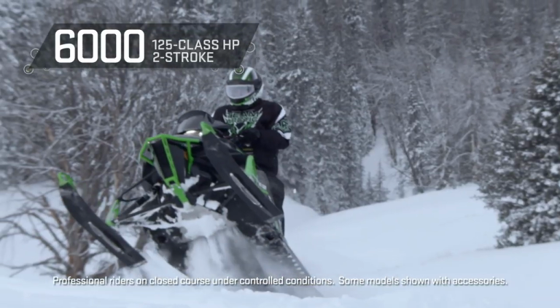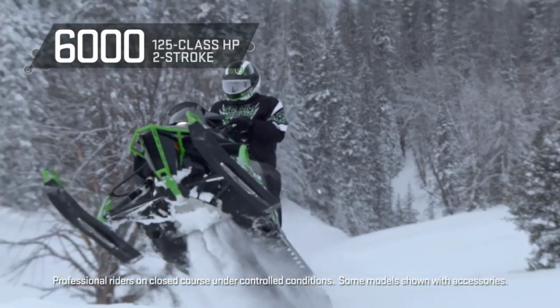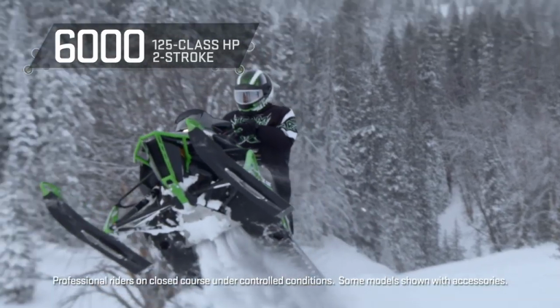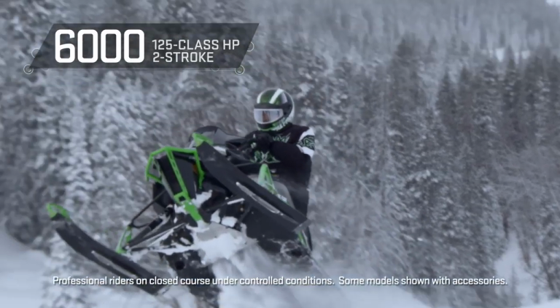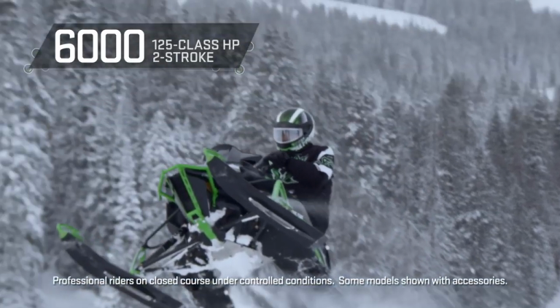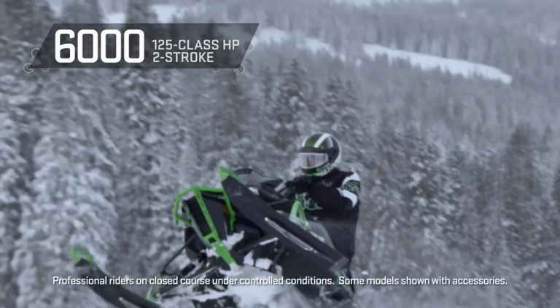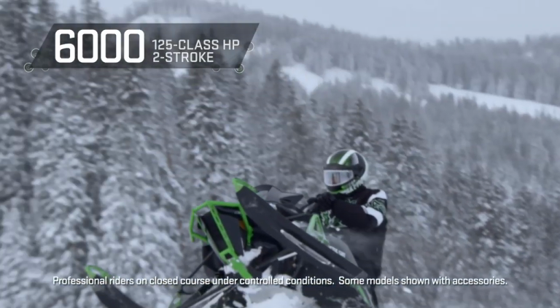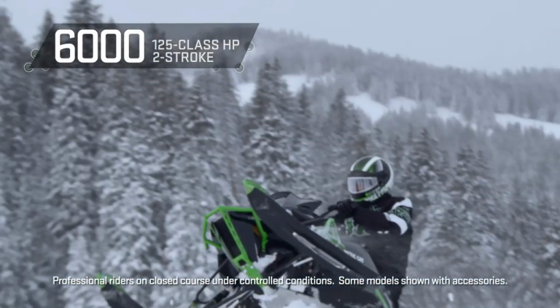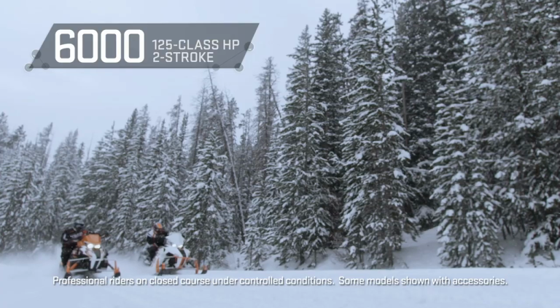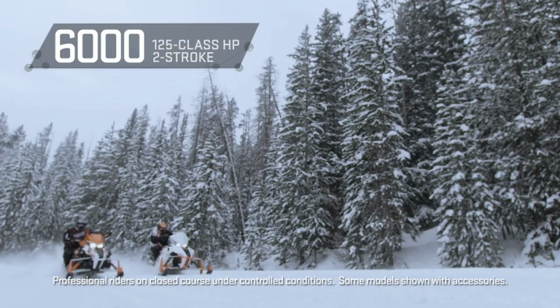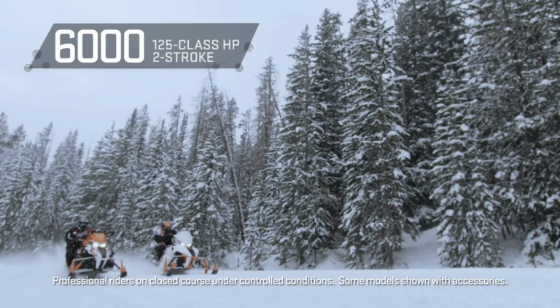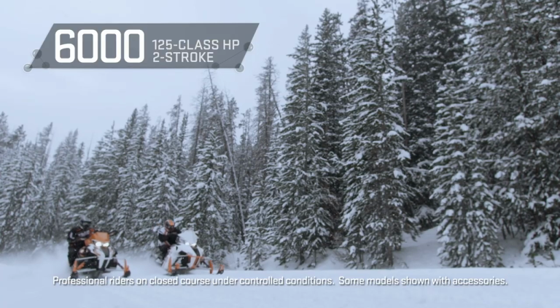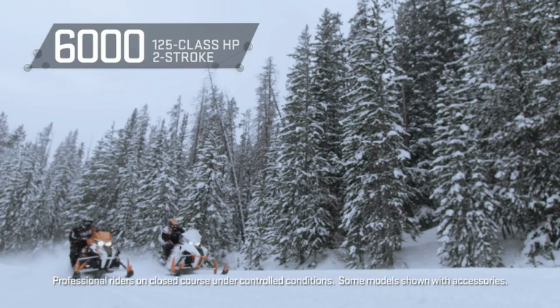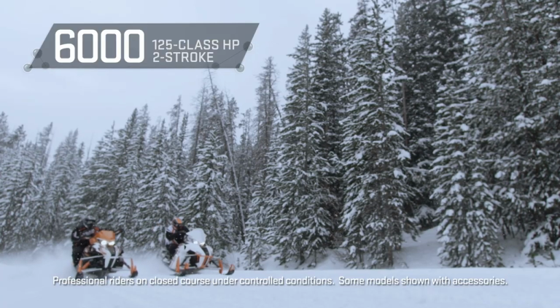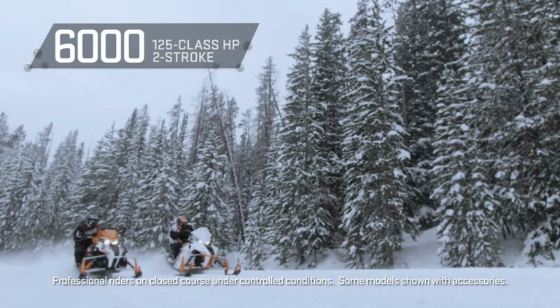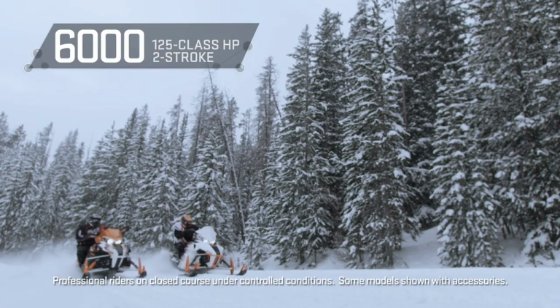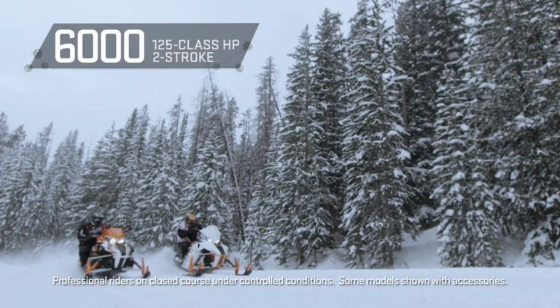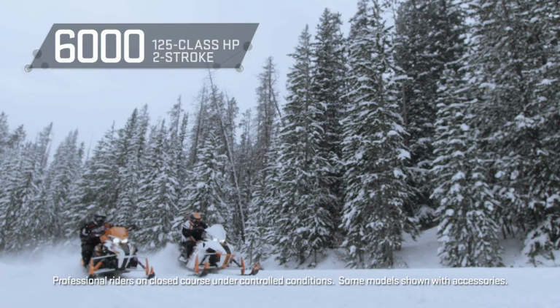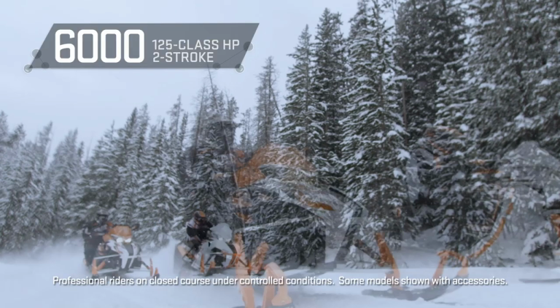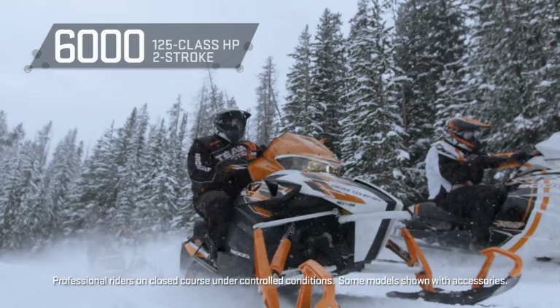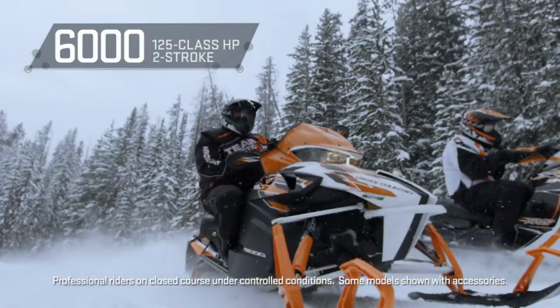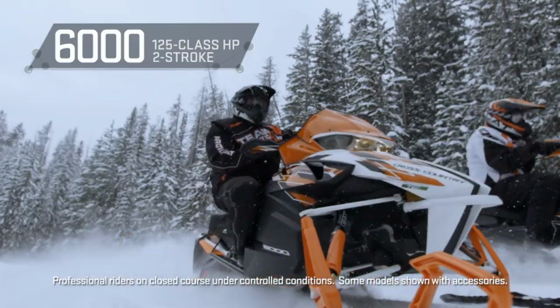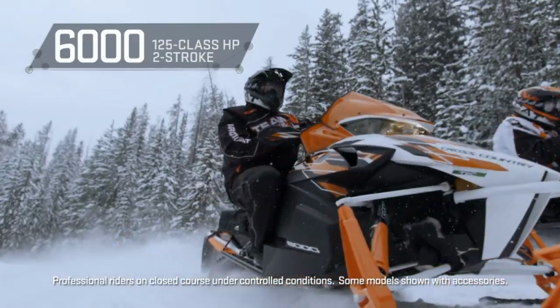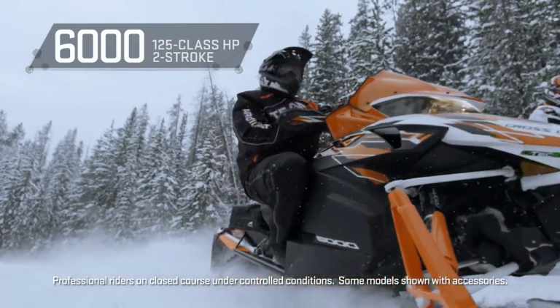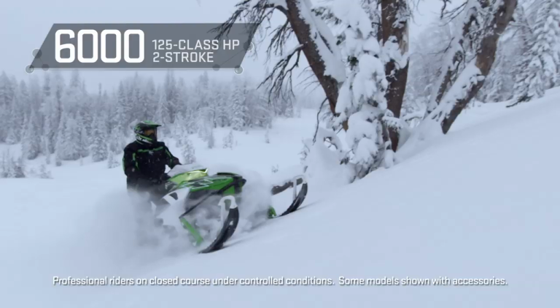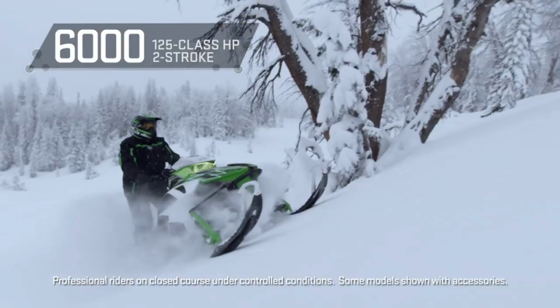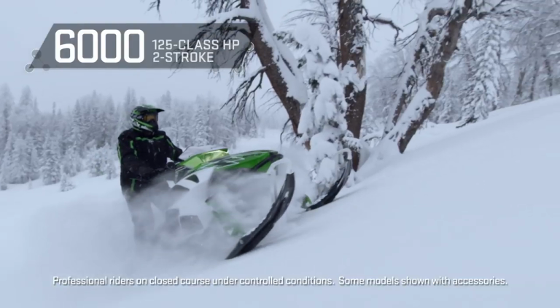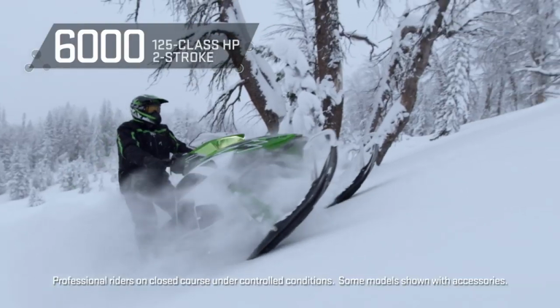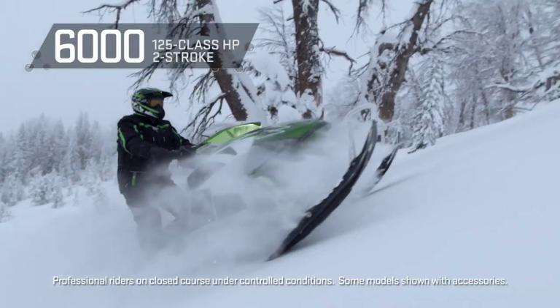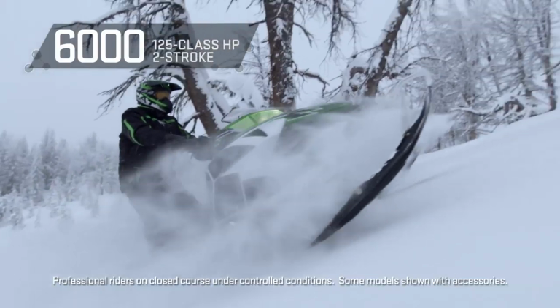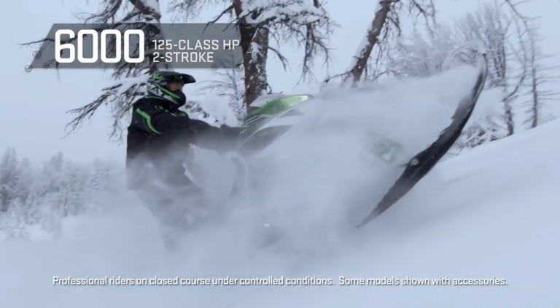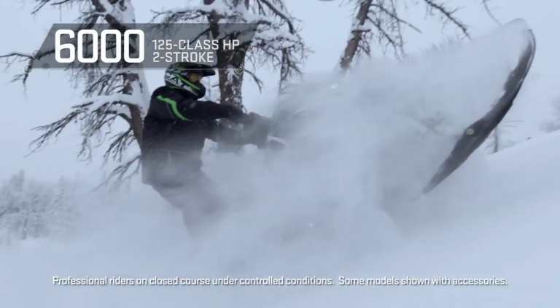After a tremendous introduction, it is now available across the ZR, XF, and mountain lineups.